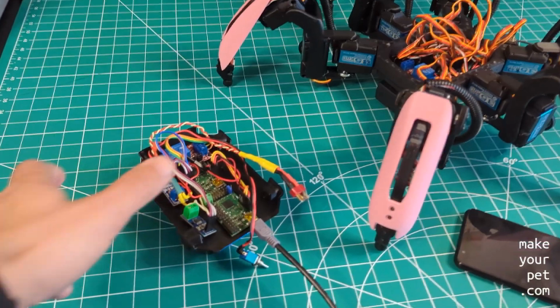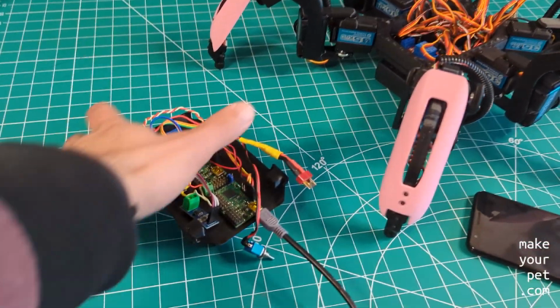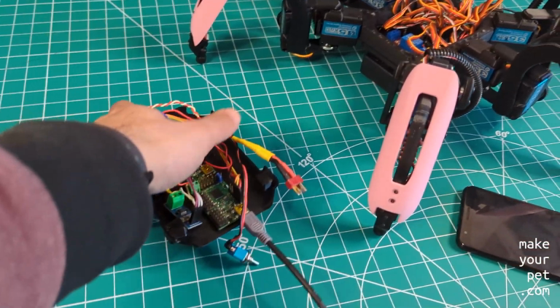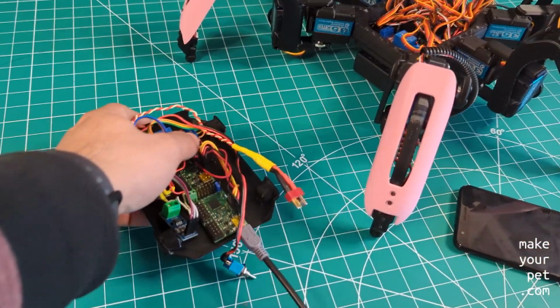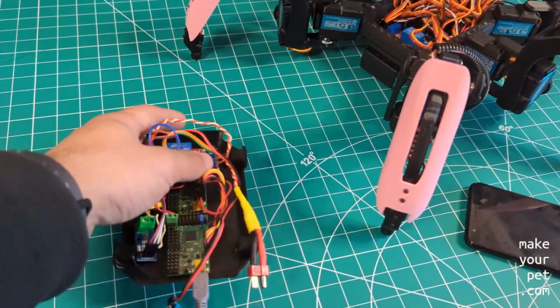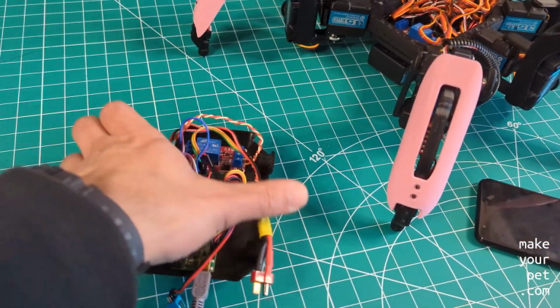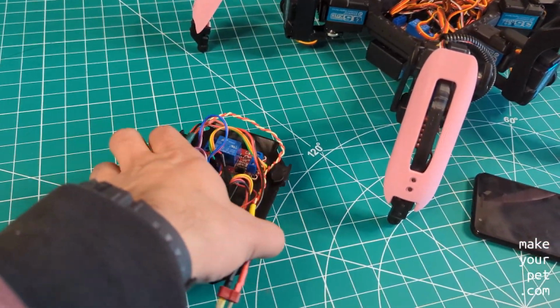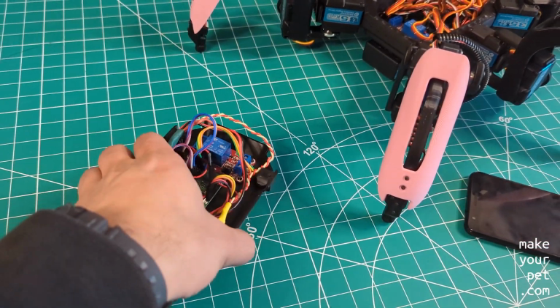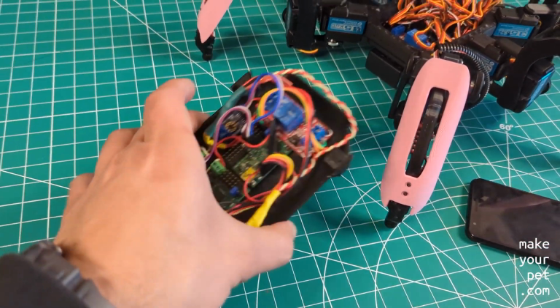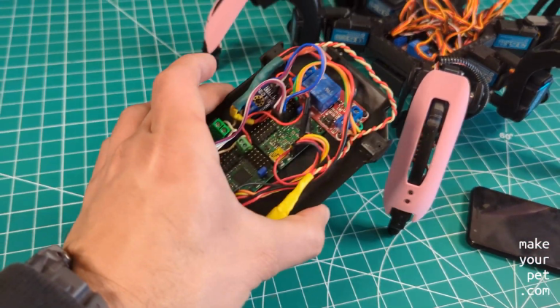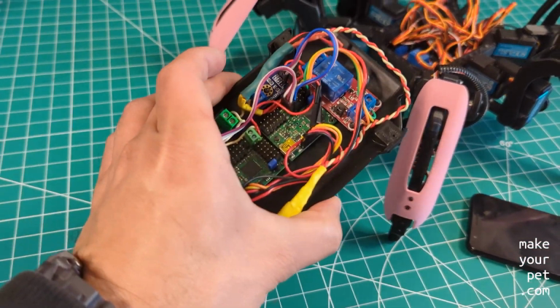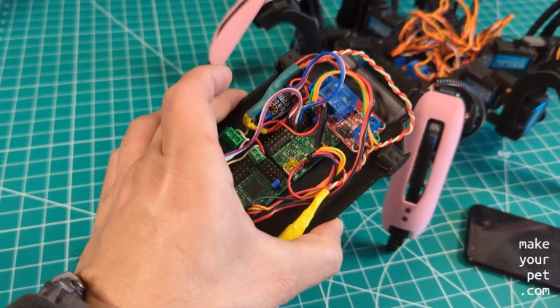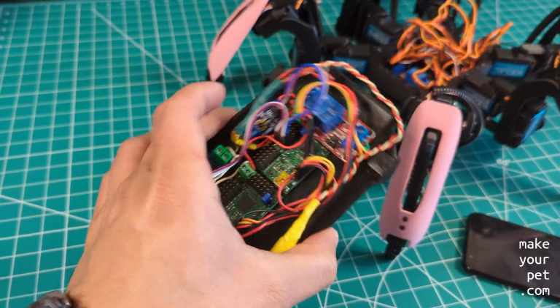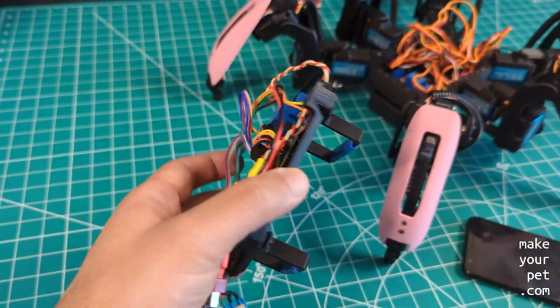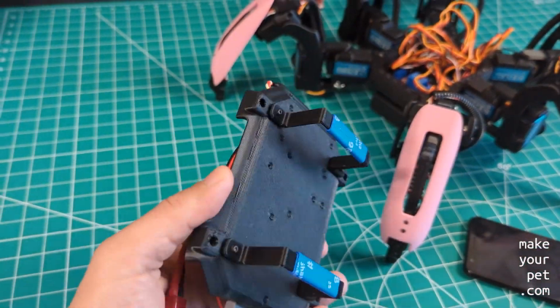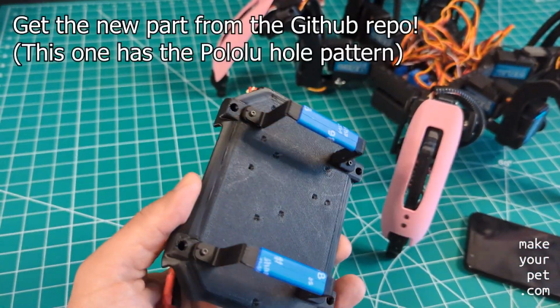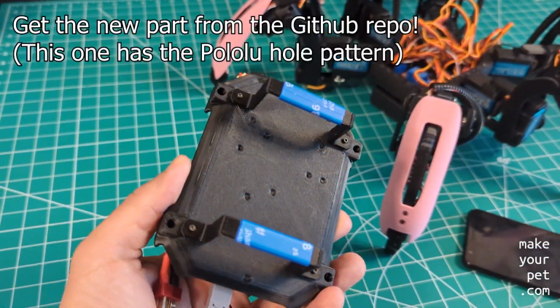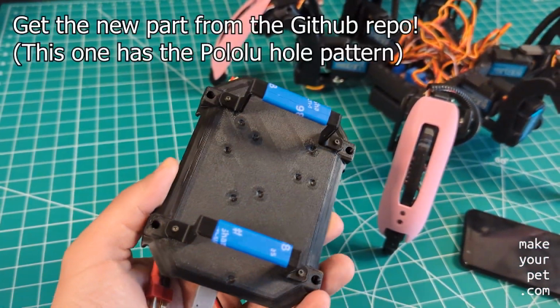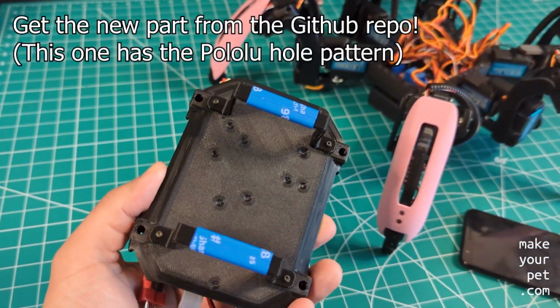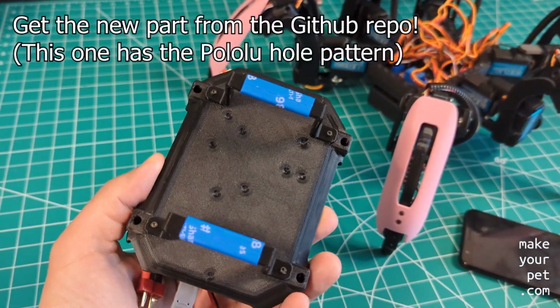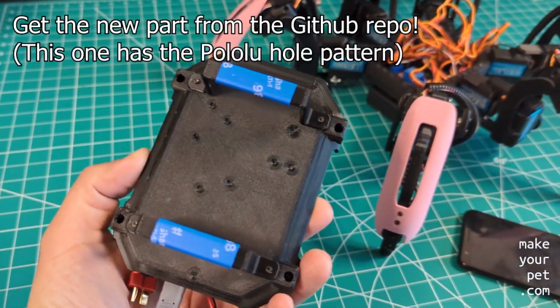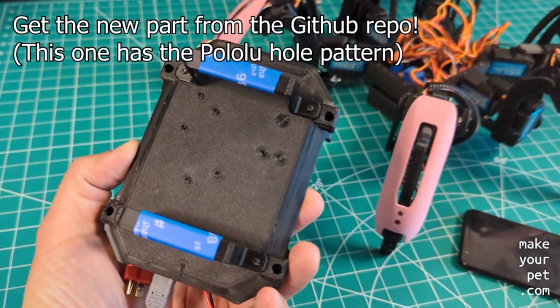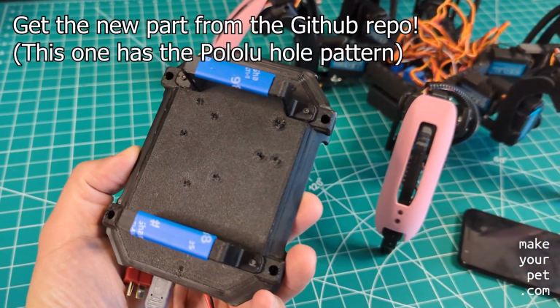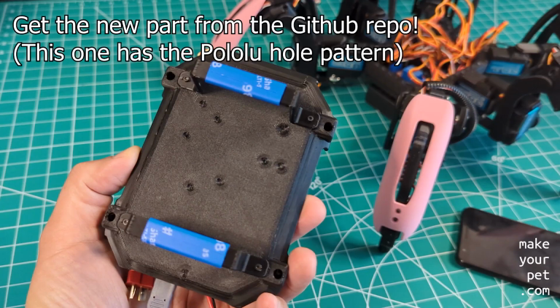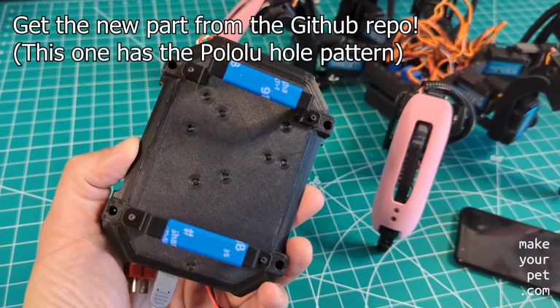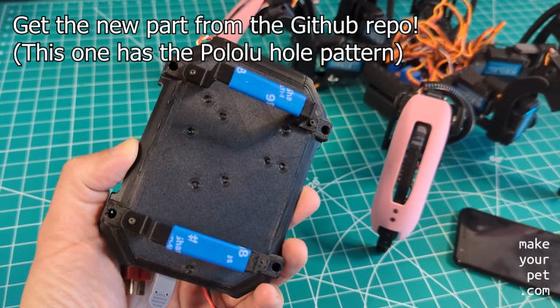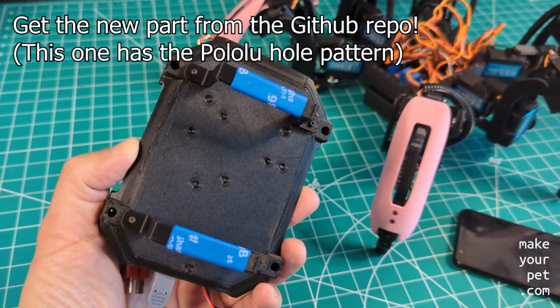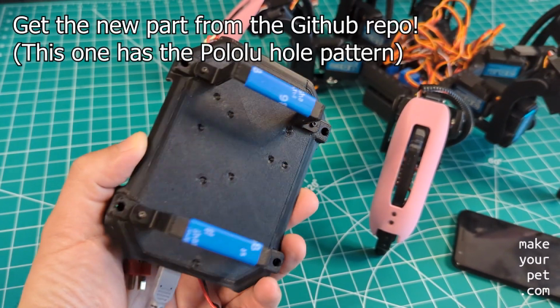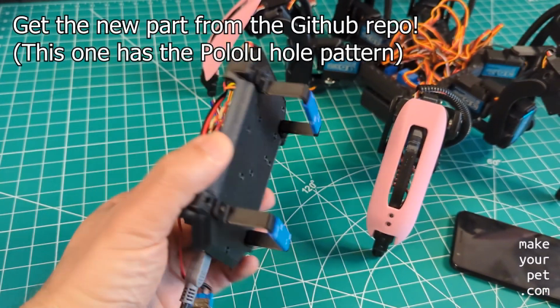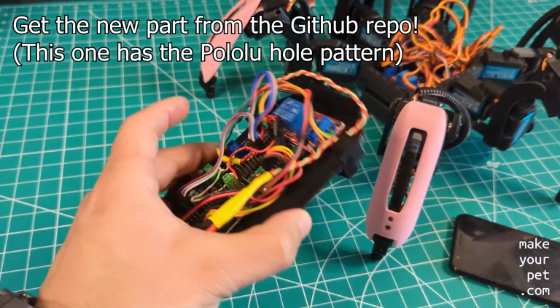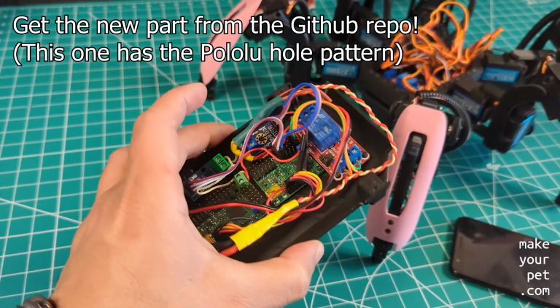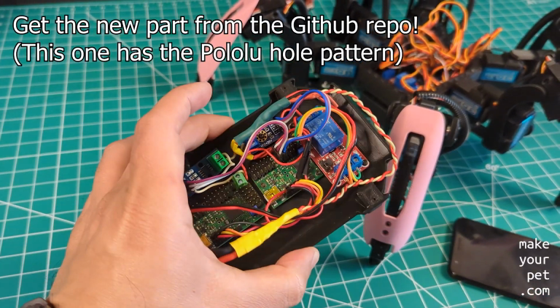The only part that has a slight change is the bottom cover, which is the same design but with different hull patterns to match the new board.